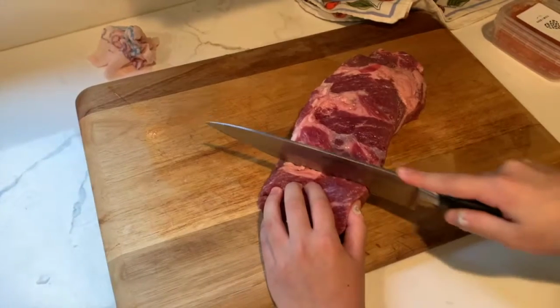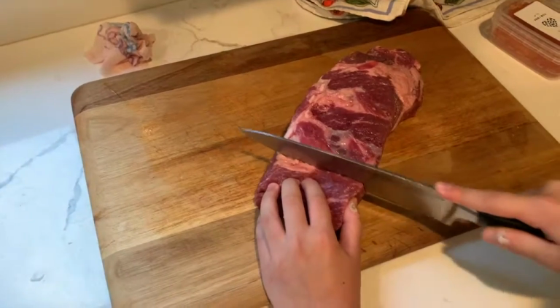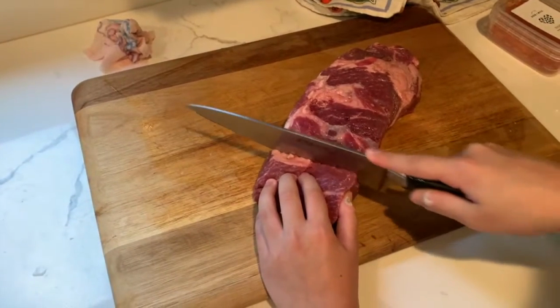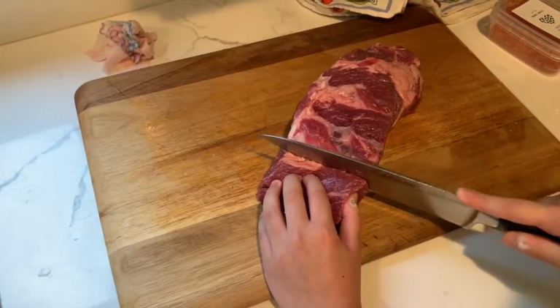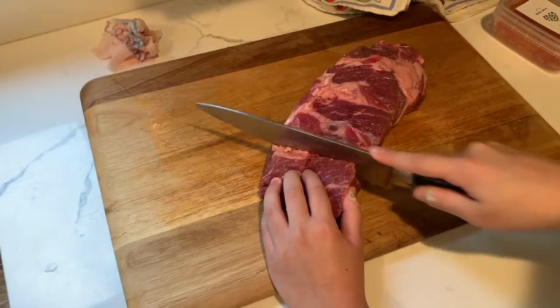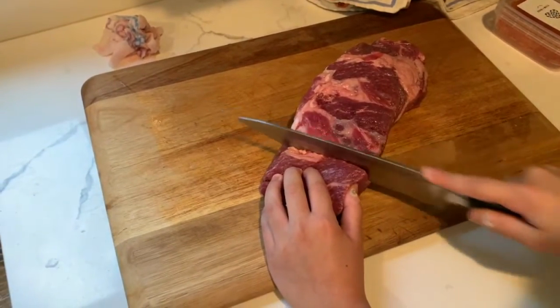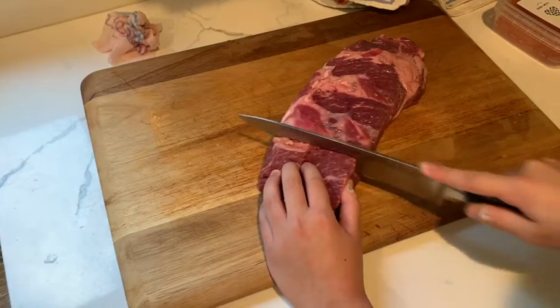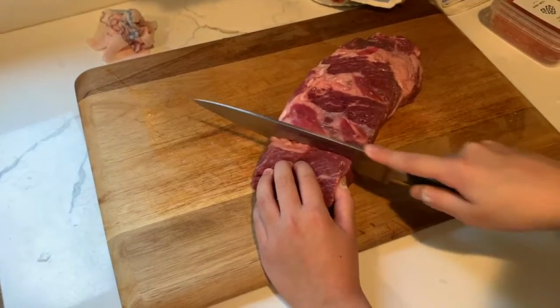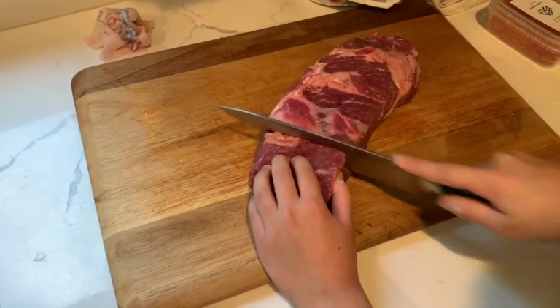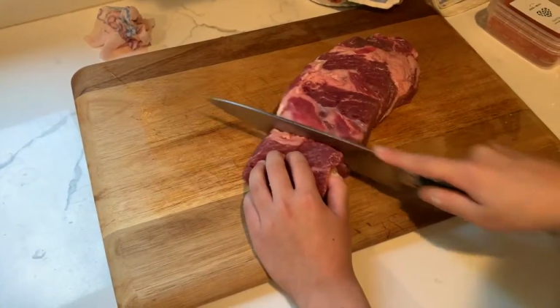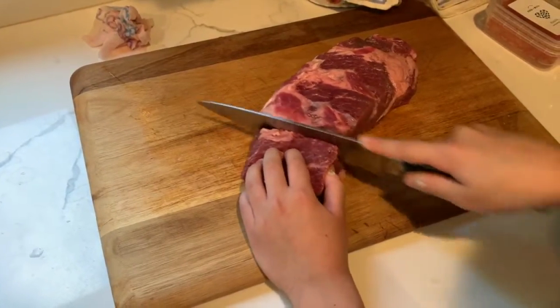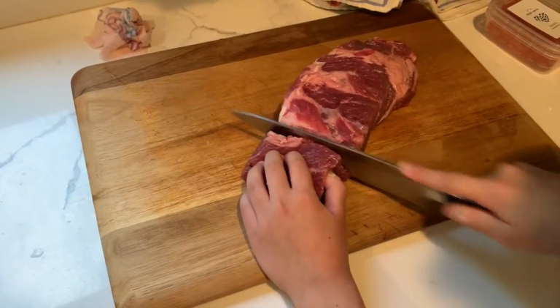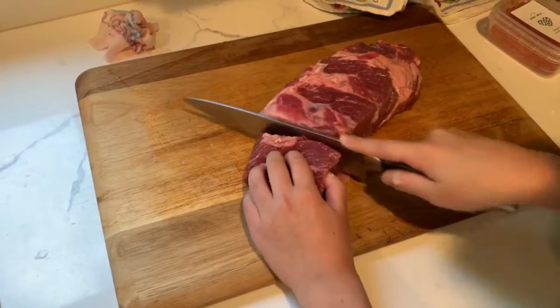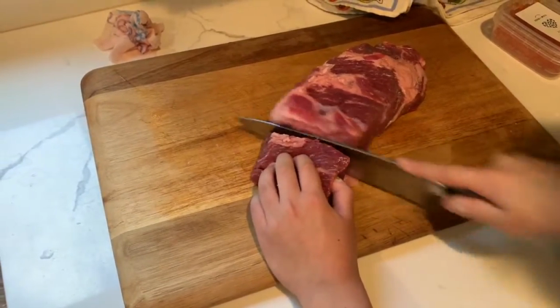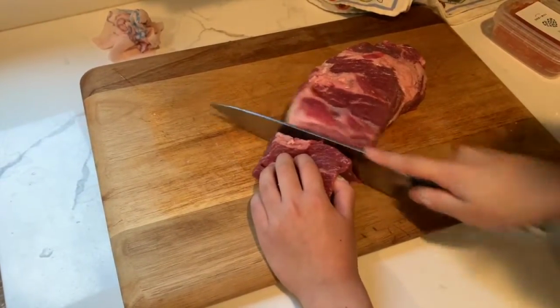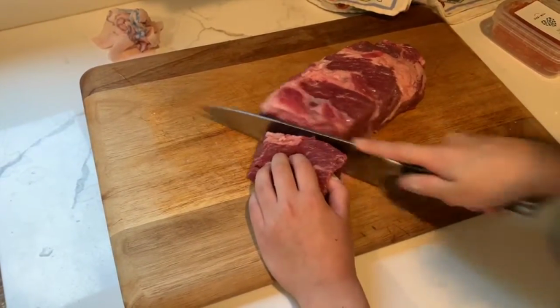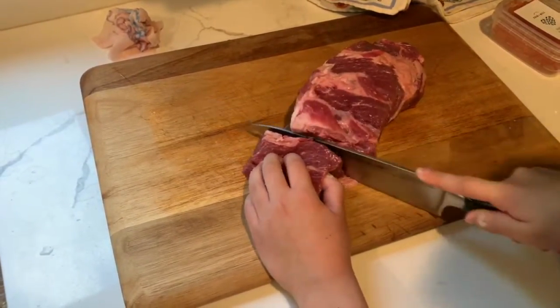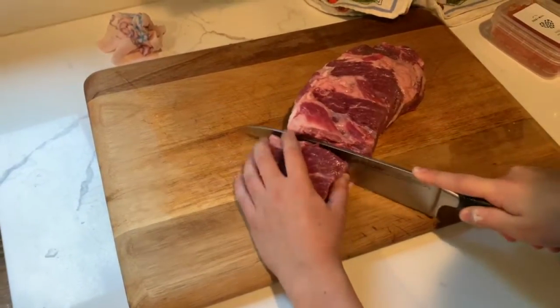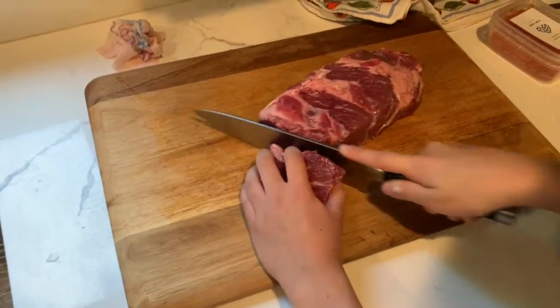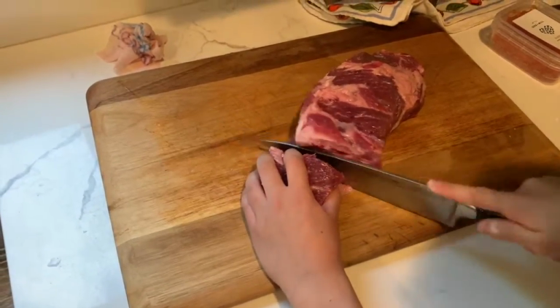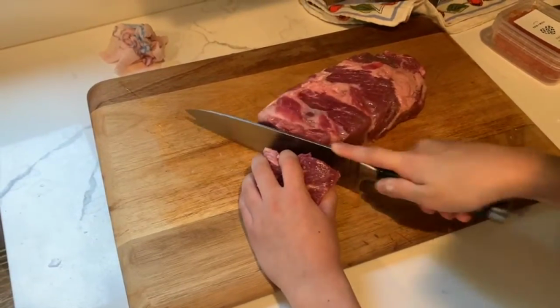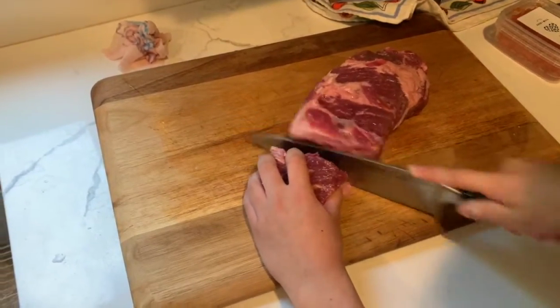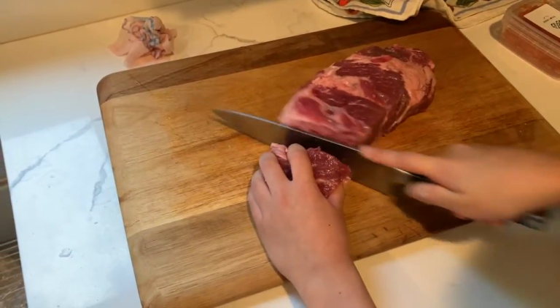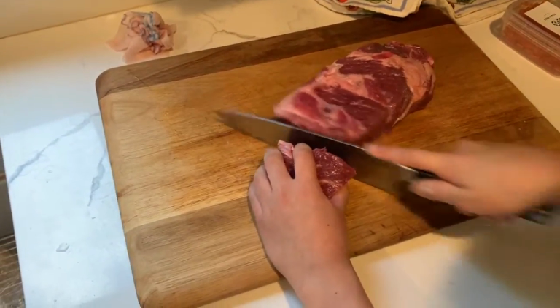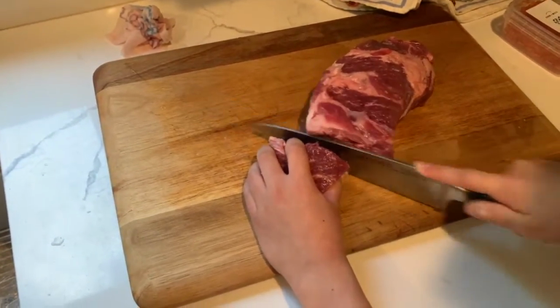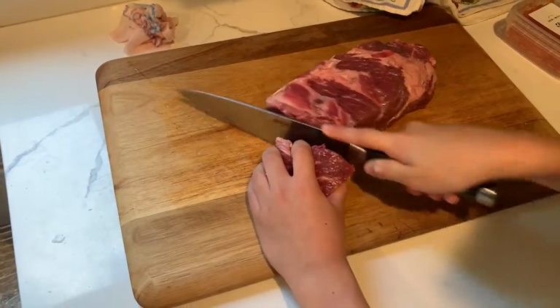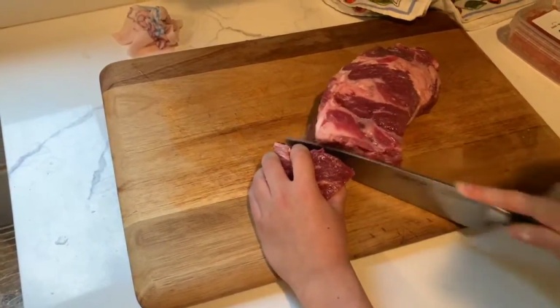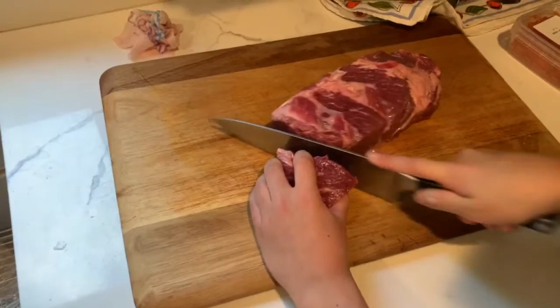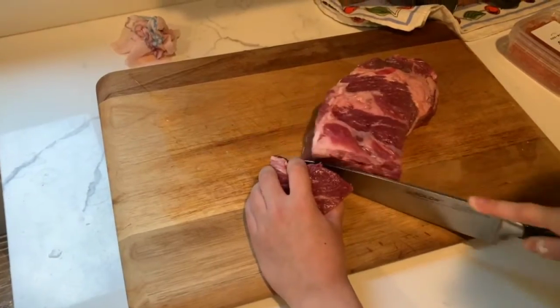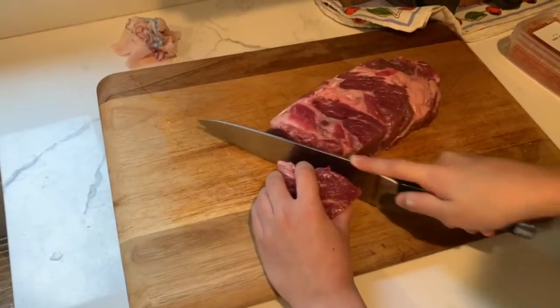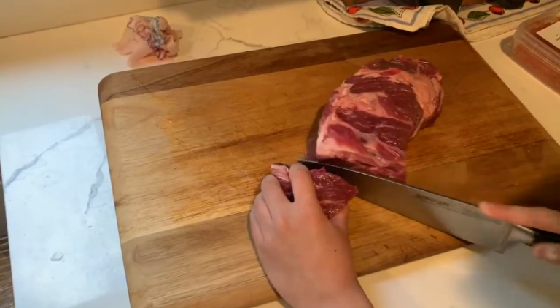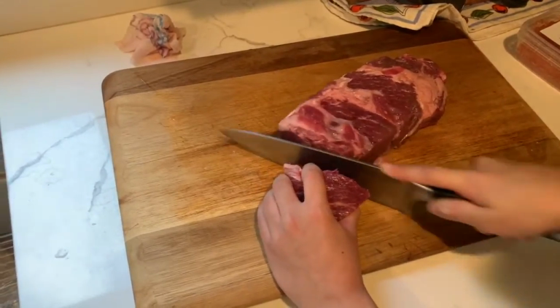To start, you're going to cut your short ribs into one by one inch cubes. Here I used the boneless beef short ribs, but you can use whatever you like.